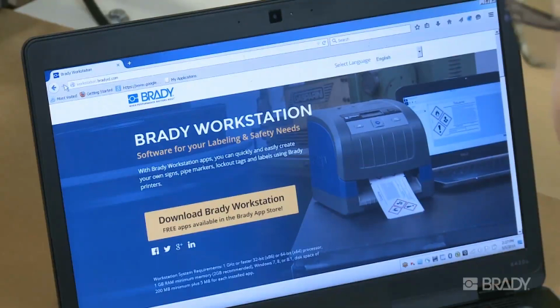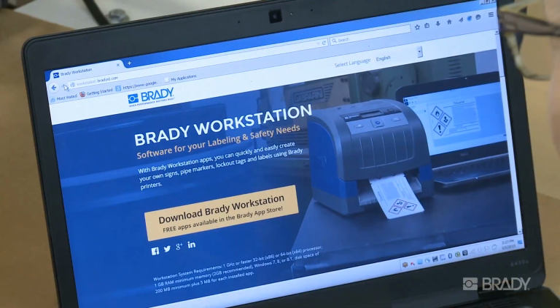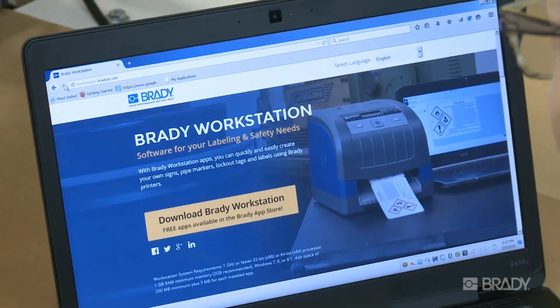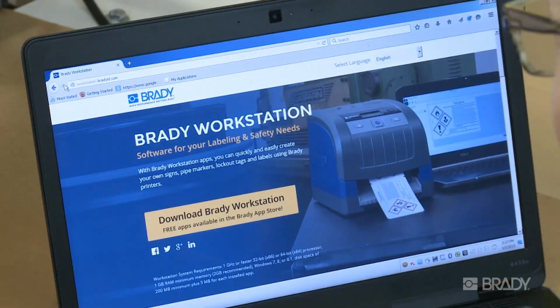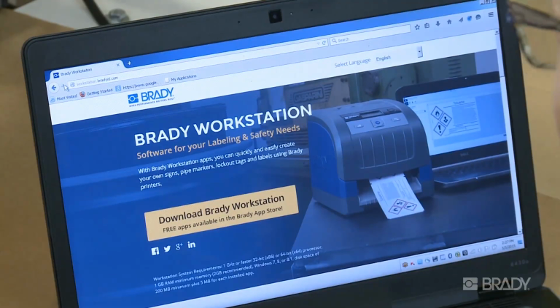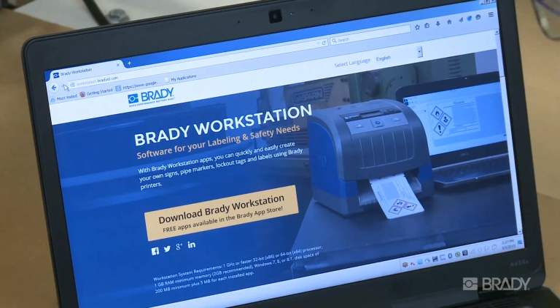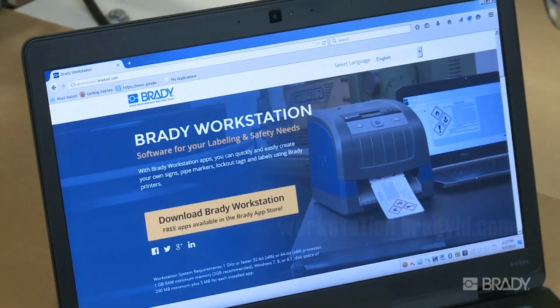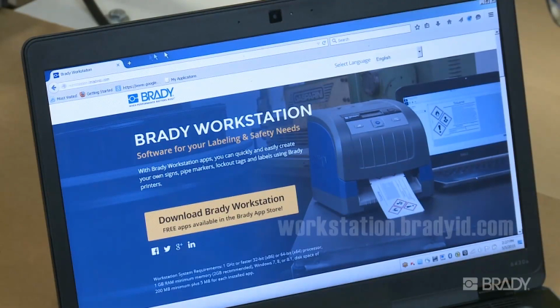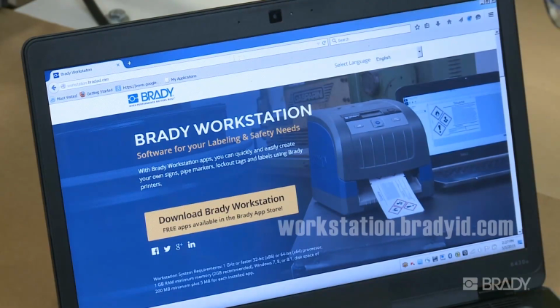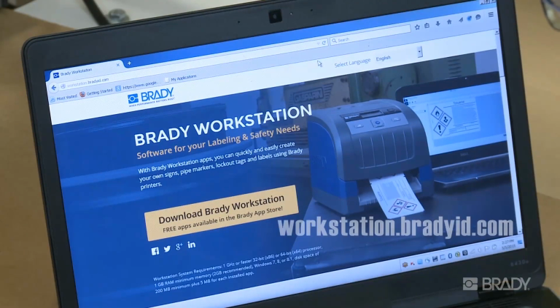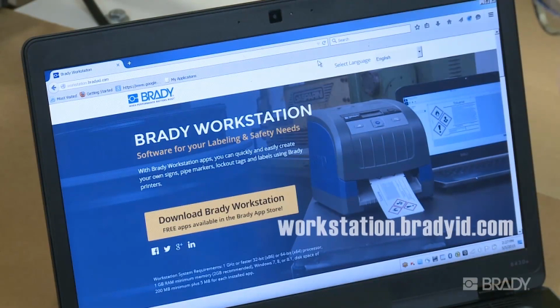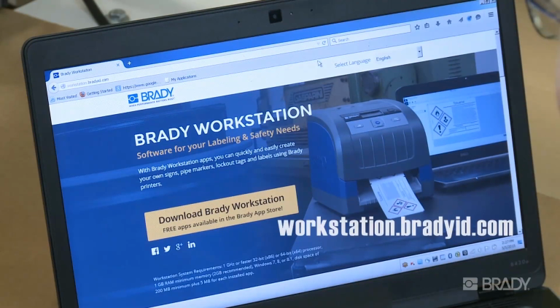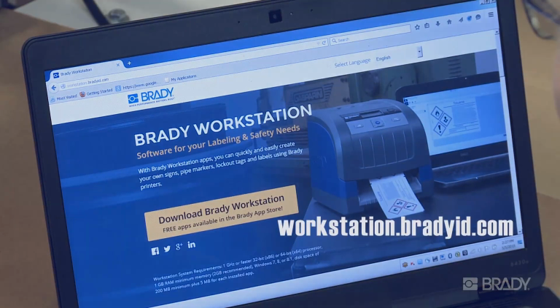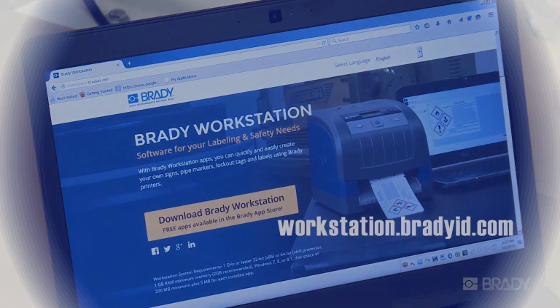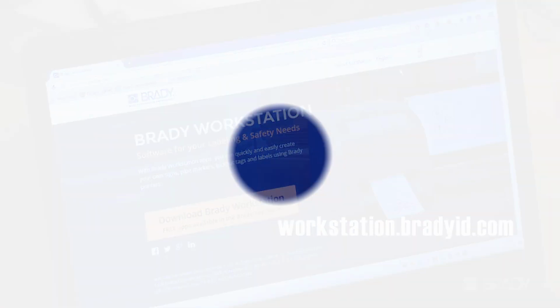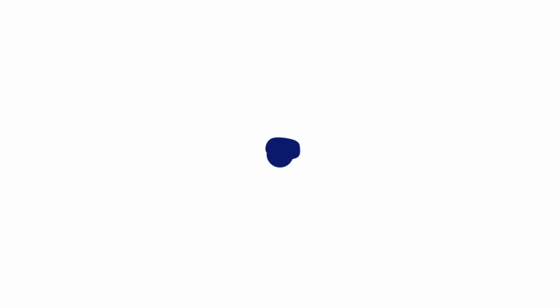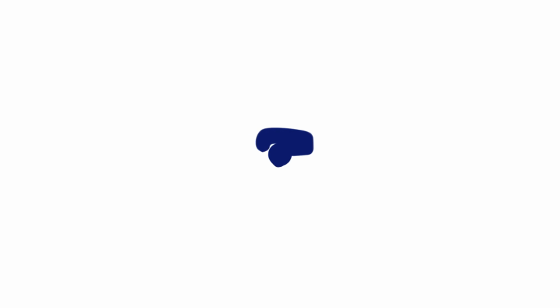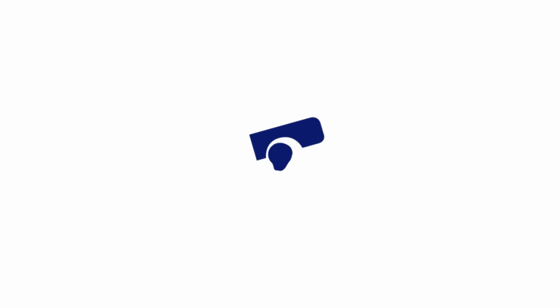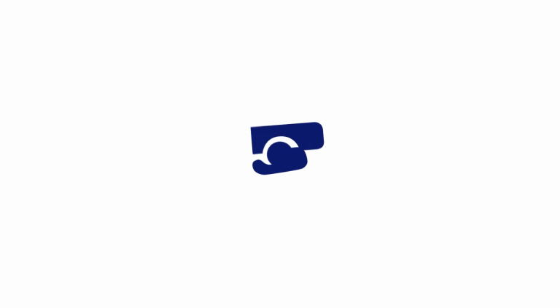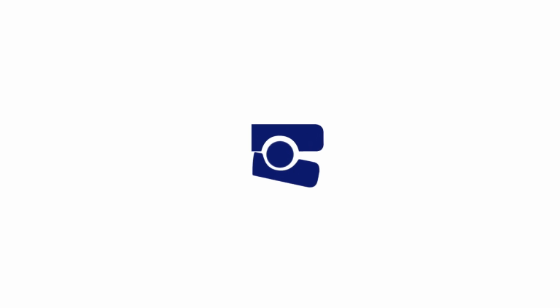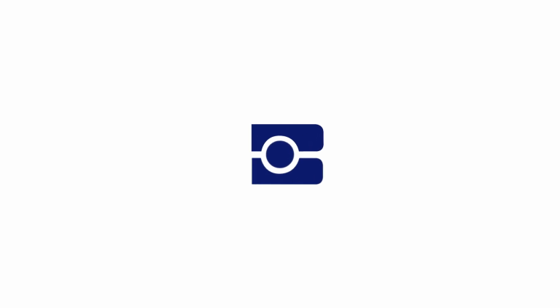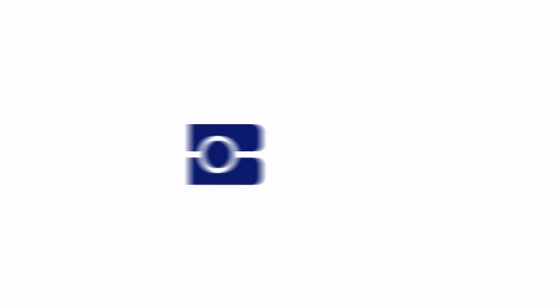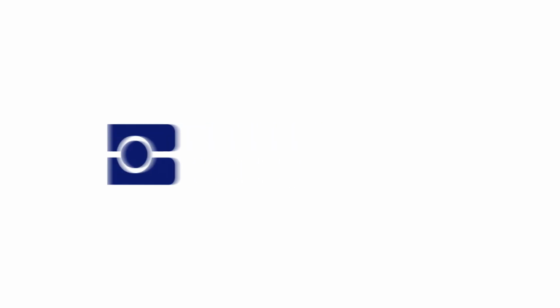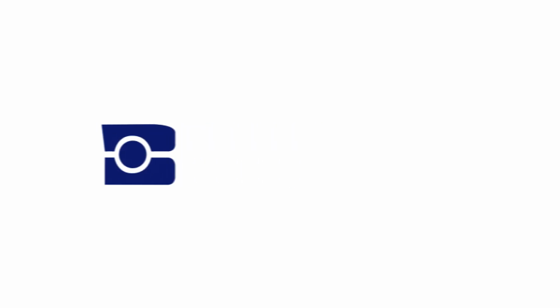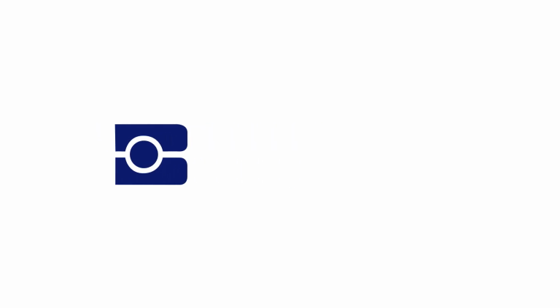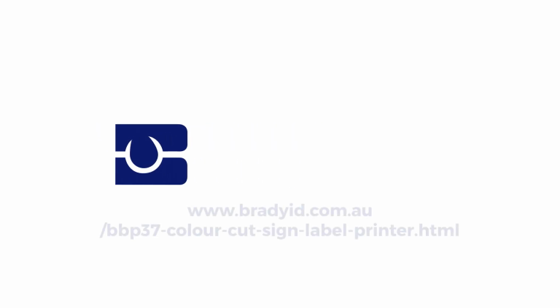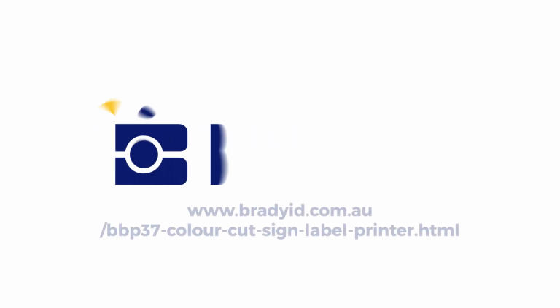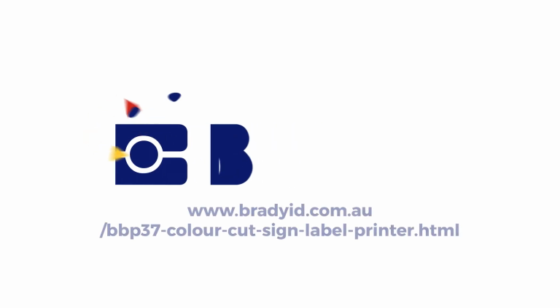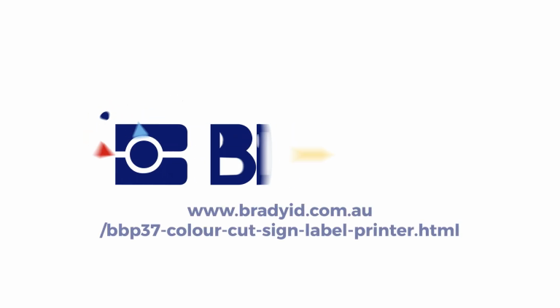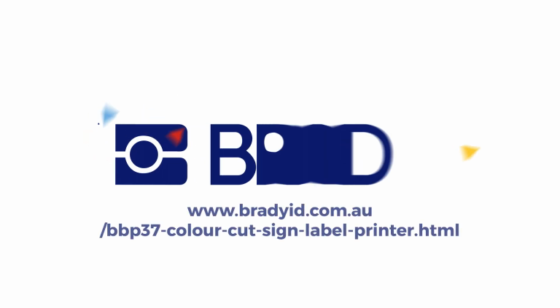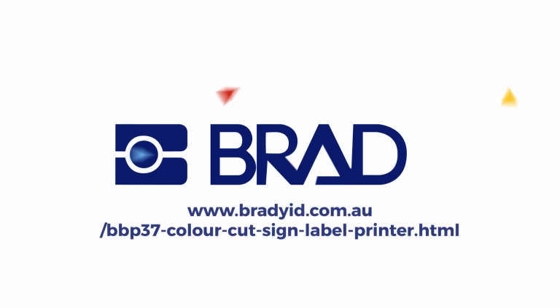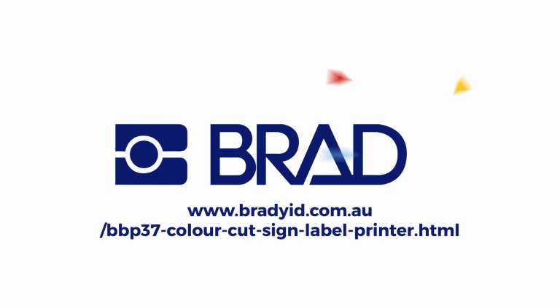Download Brady Workstation and try it for free at workstation.bradyid.com.